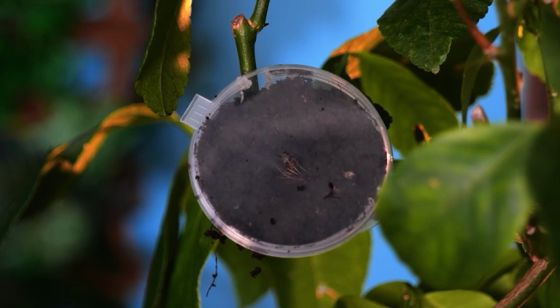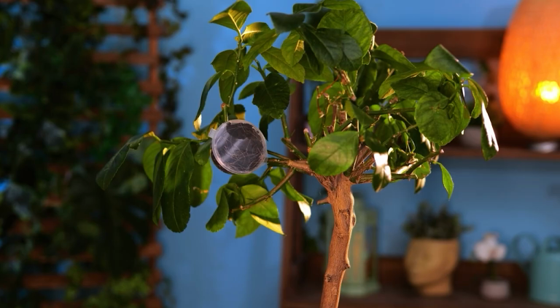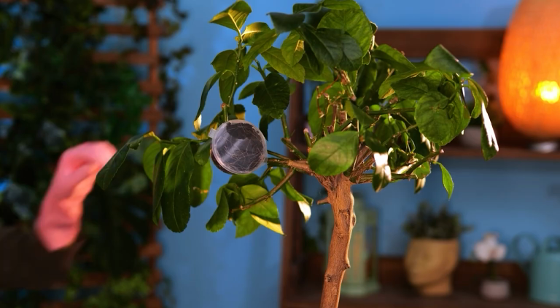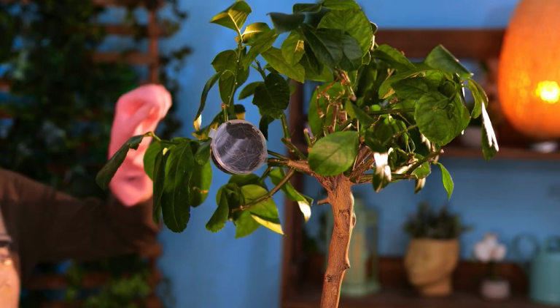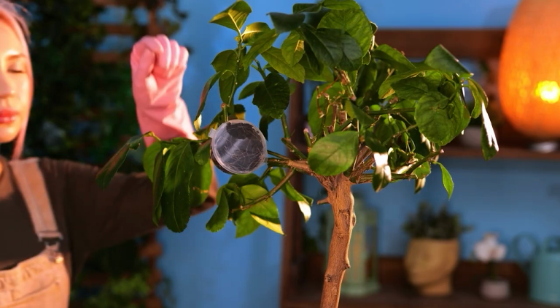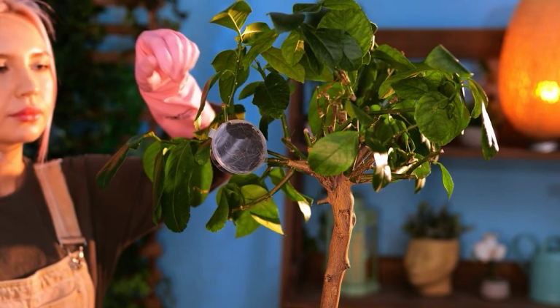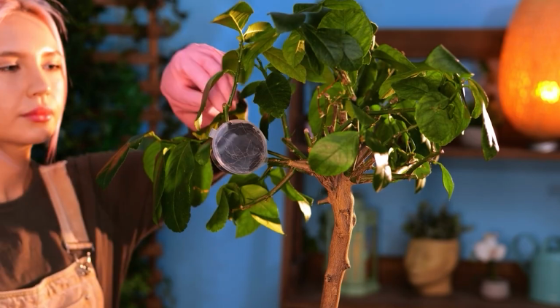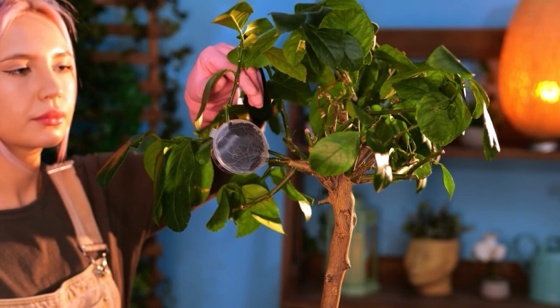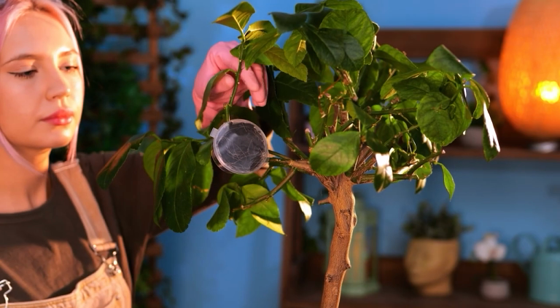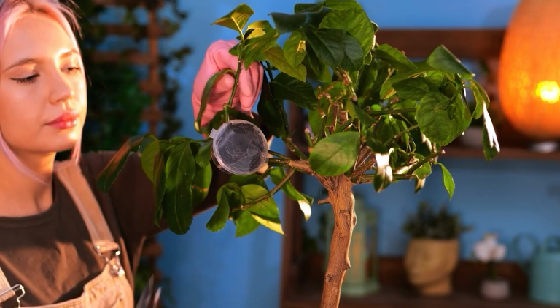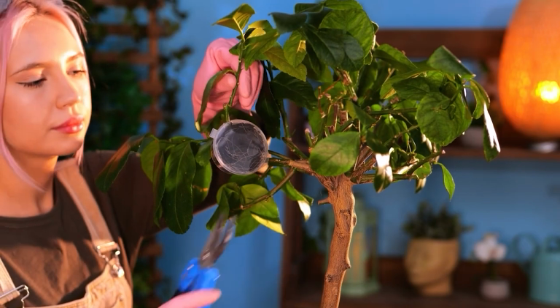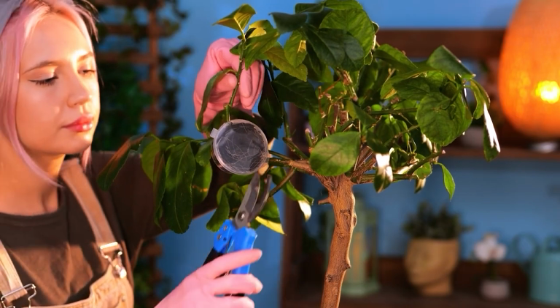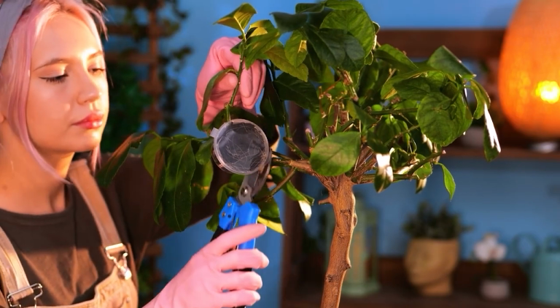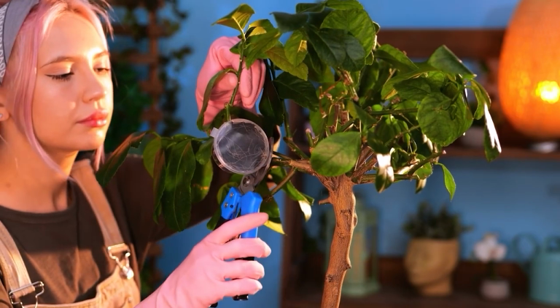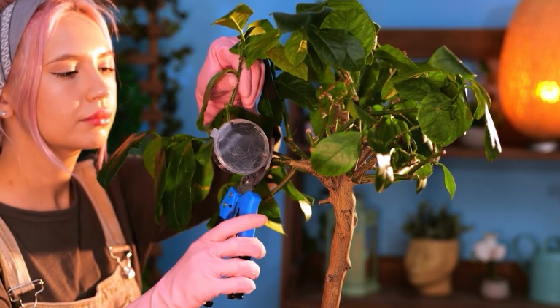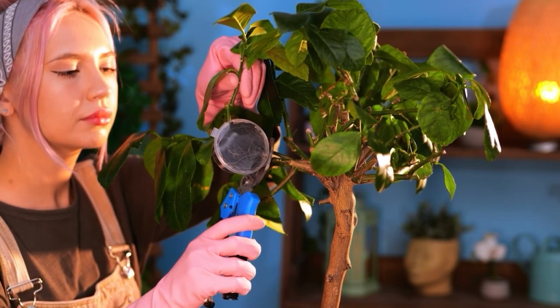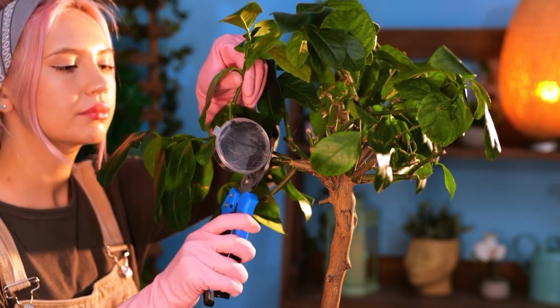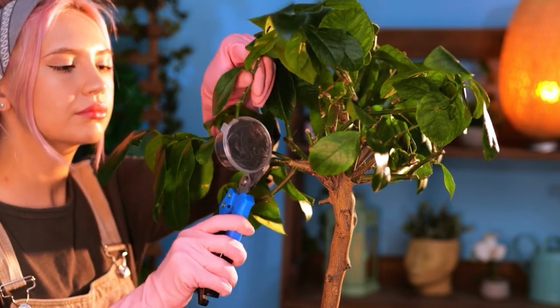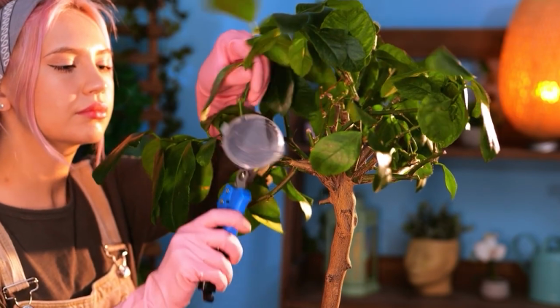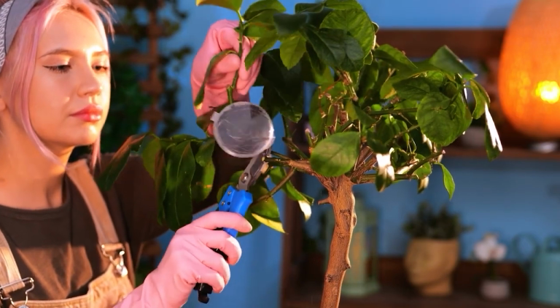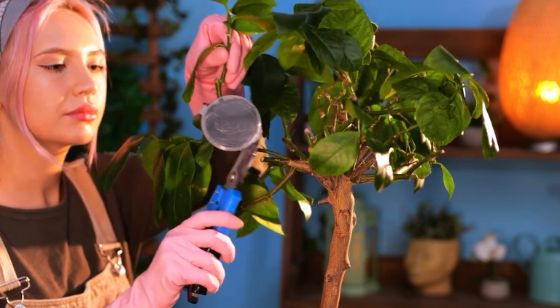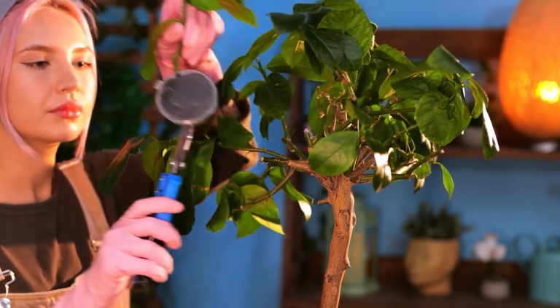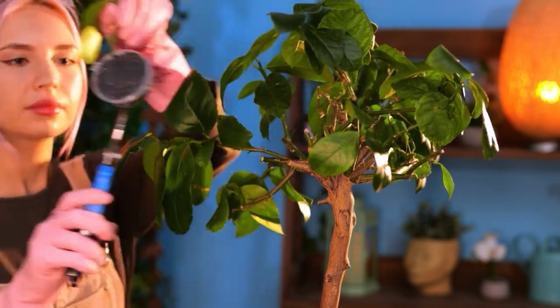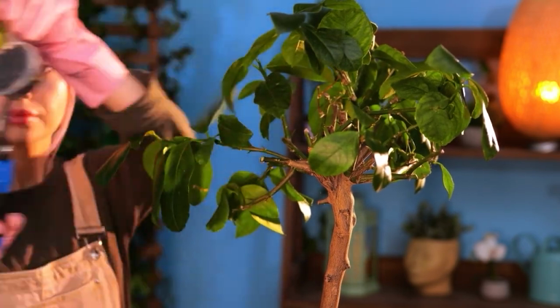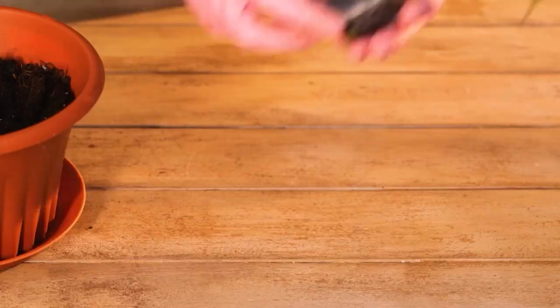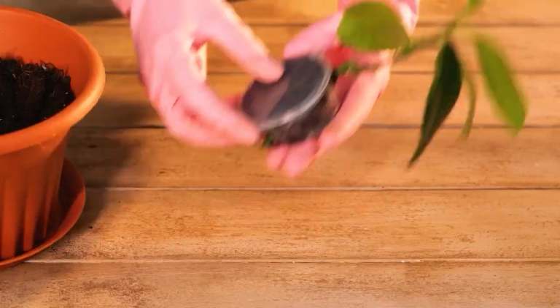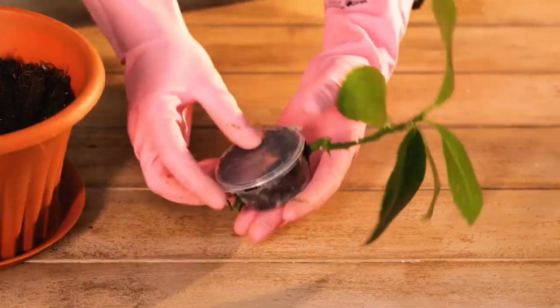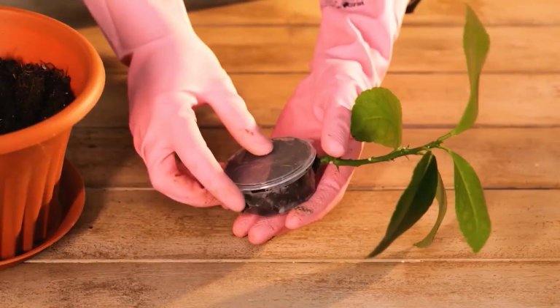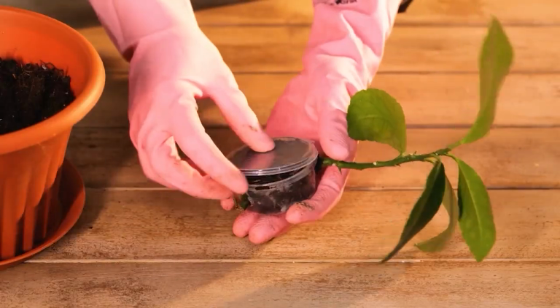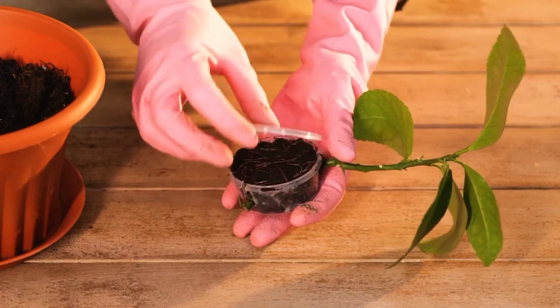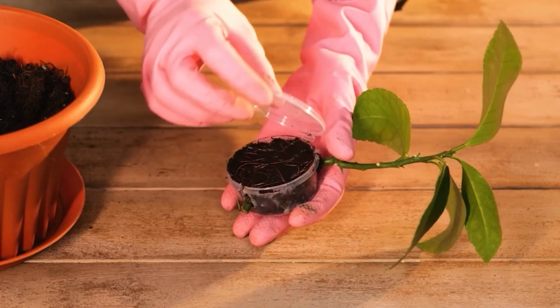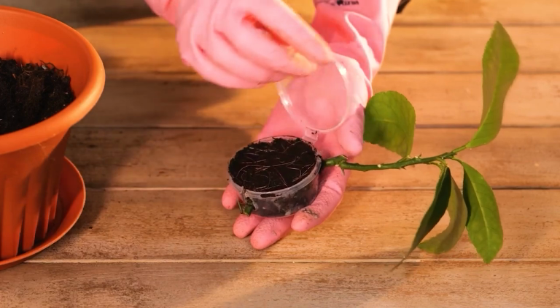After around four weeks, we're ready to cut. Now it's ready to repot.